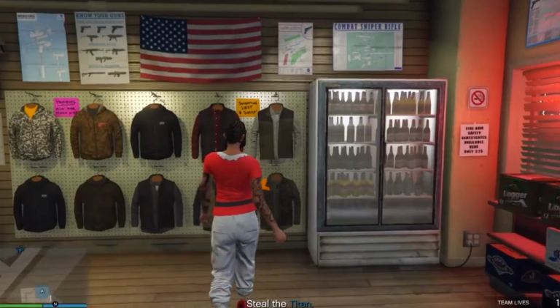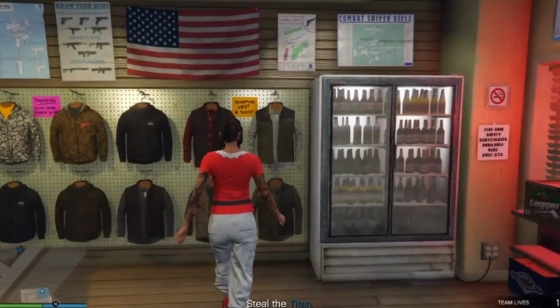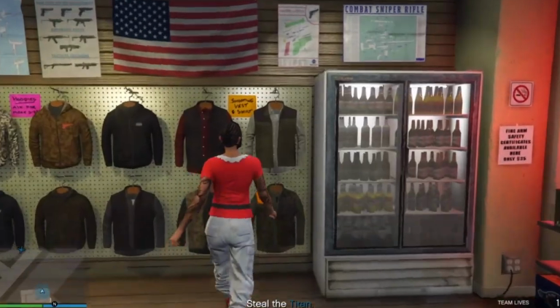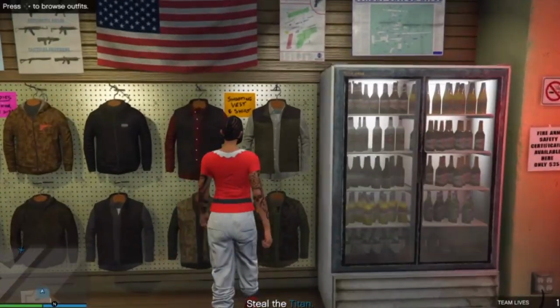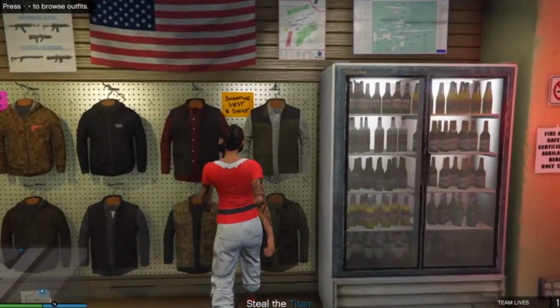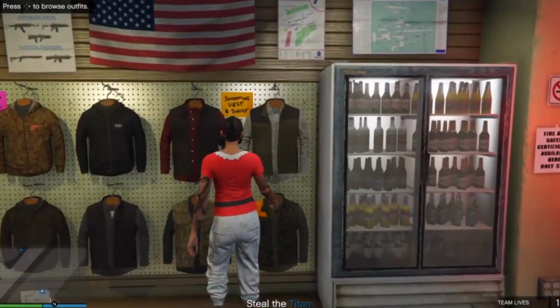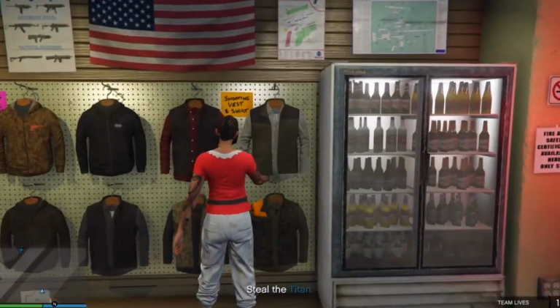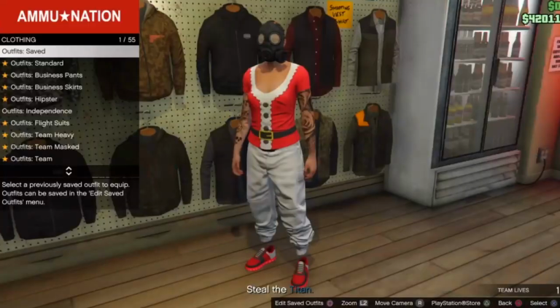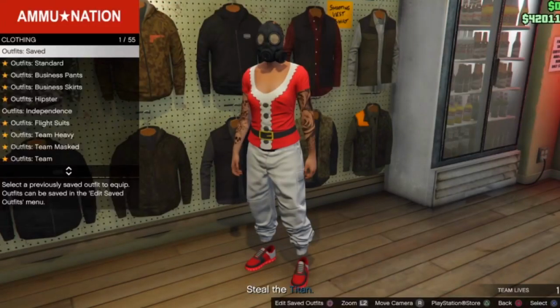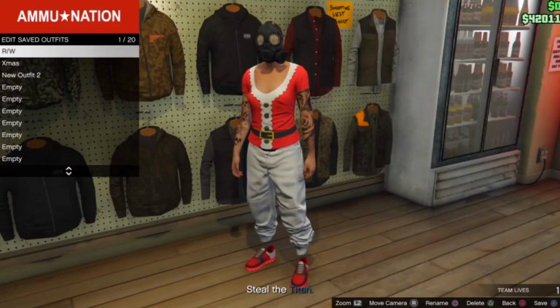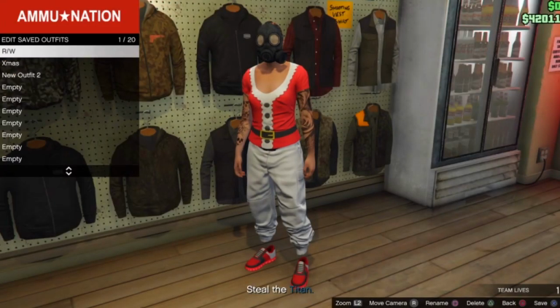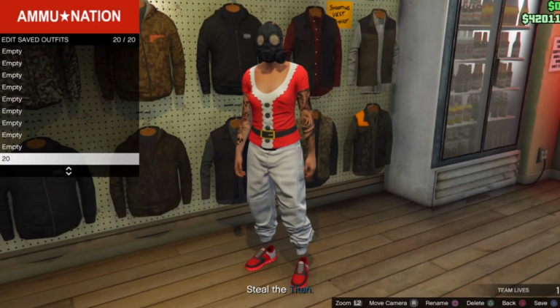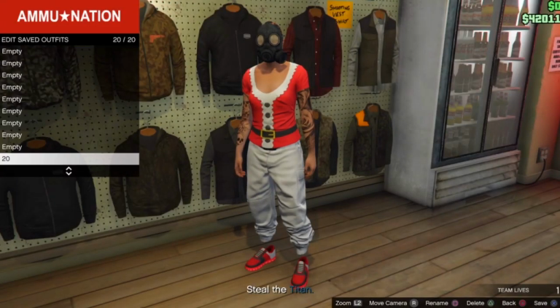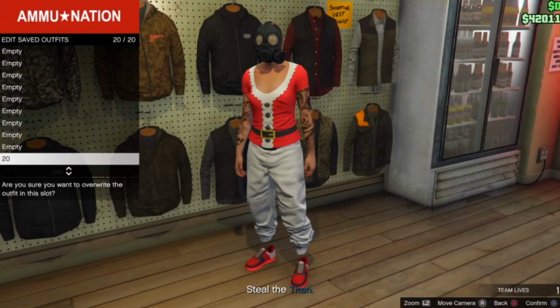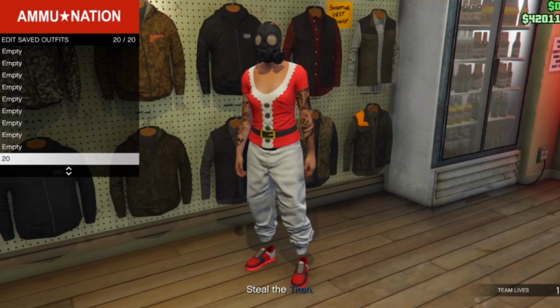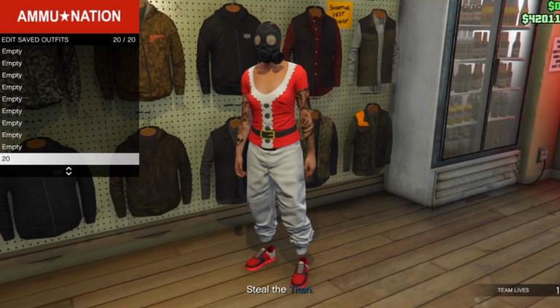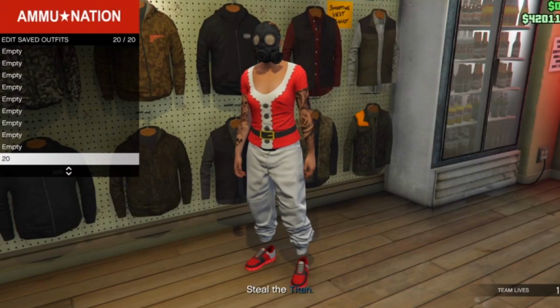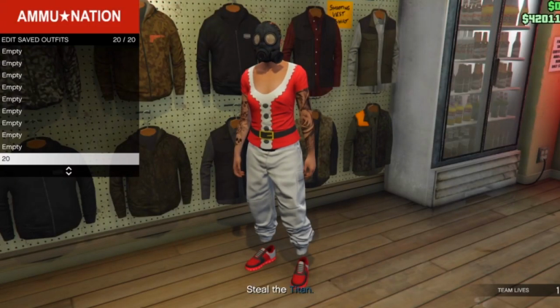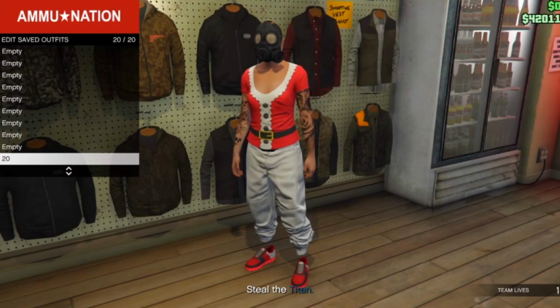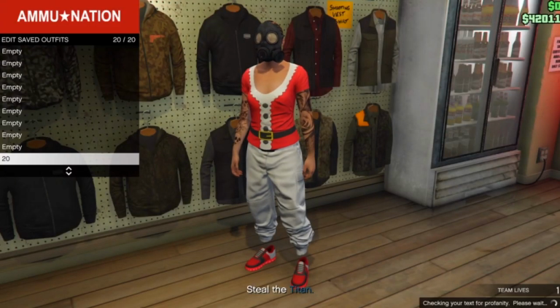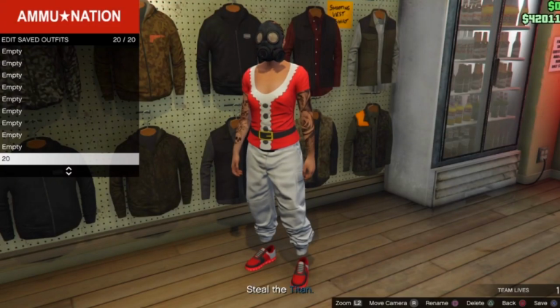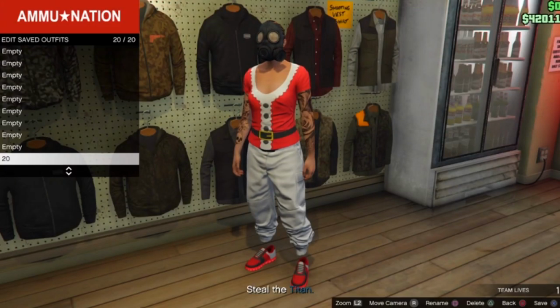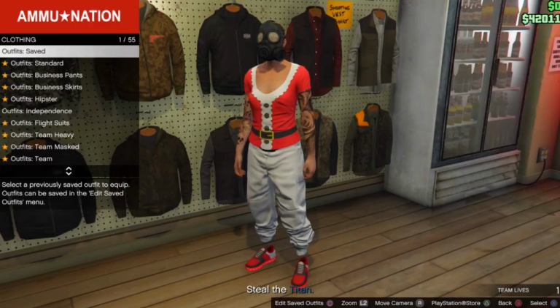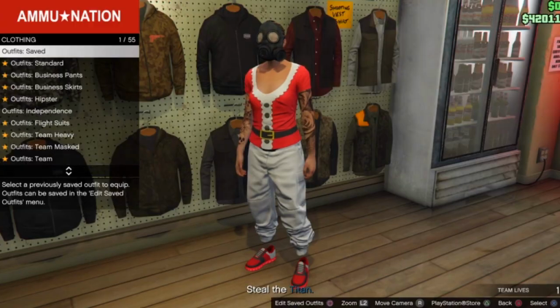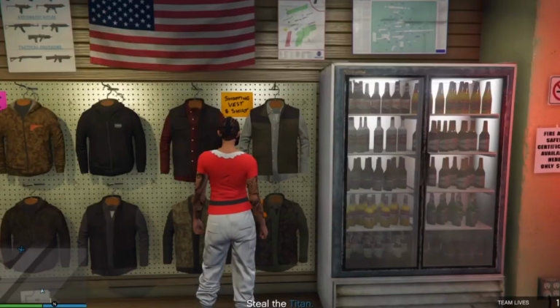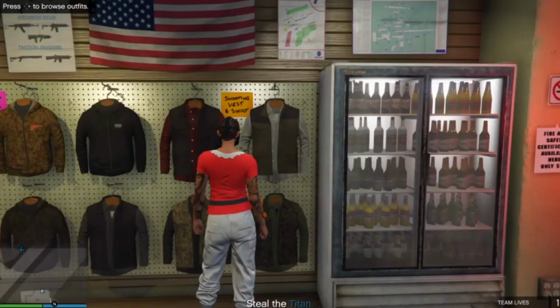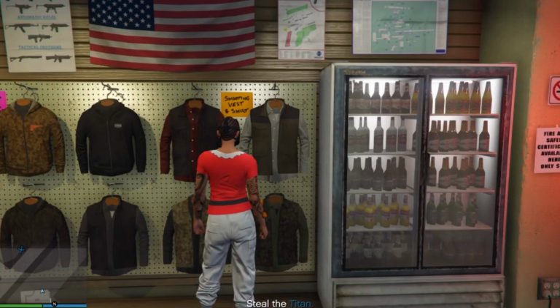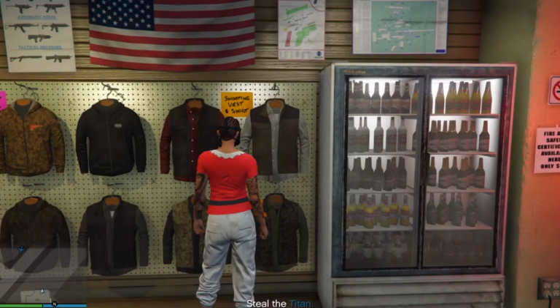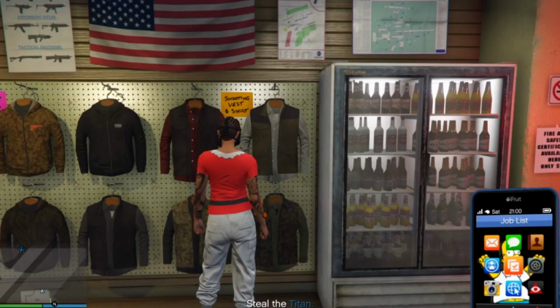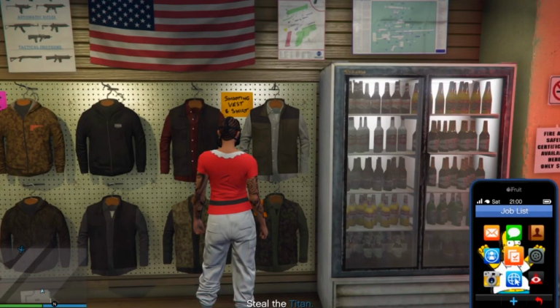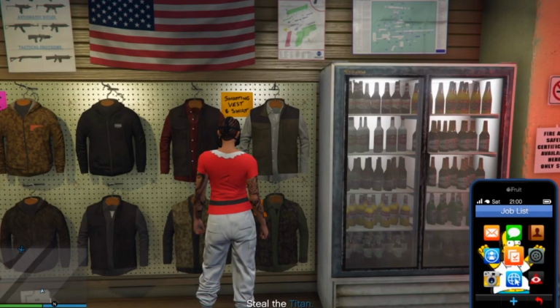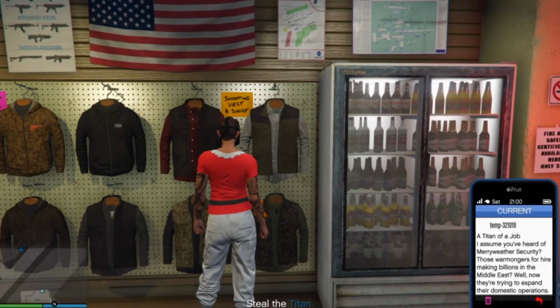Once you got it working, head to the gun store and re-save your outfit in the same slot you did before. After that, open your phone and quit the mission.